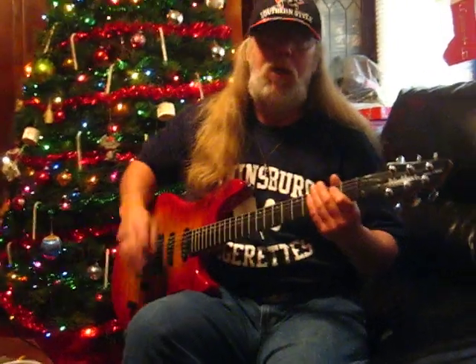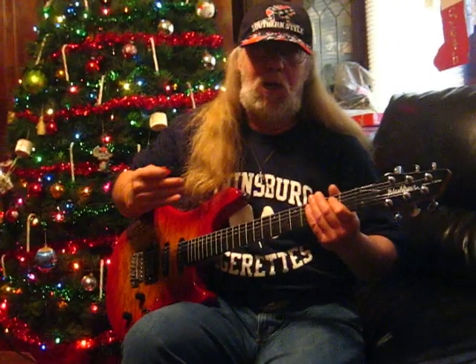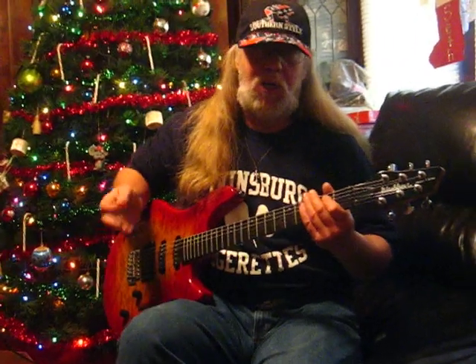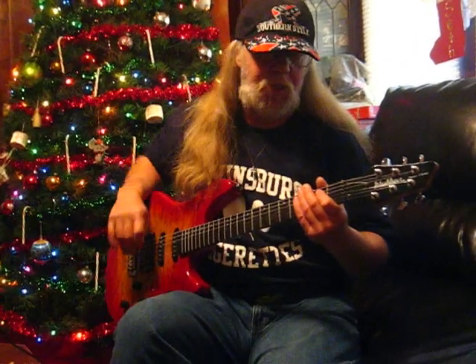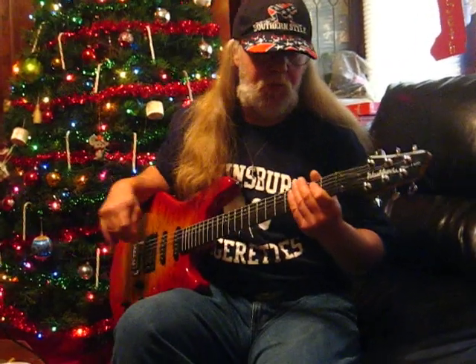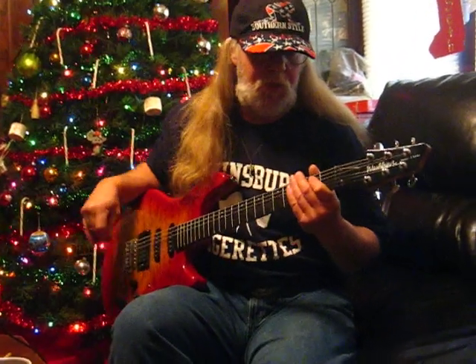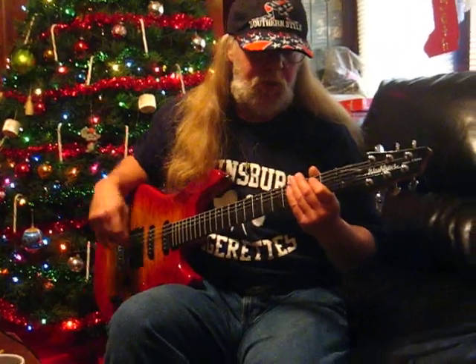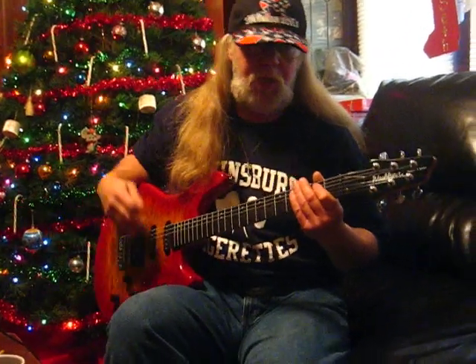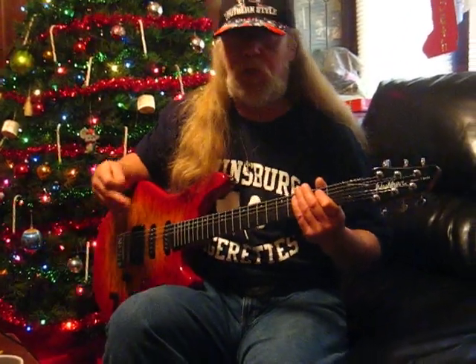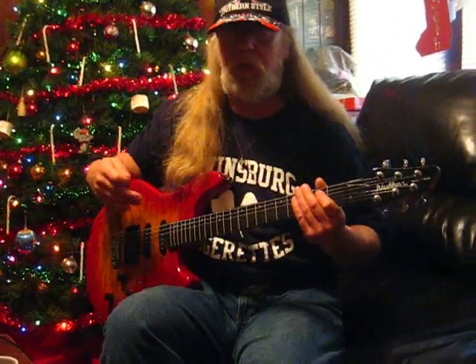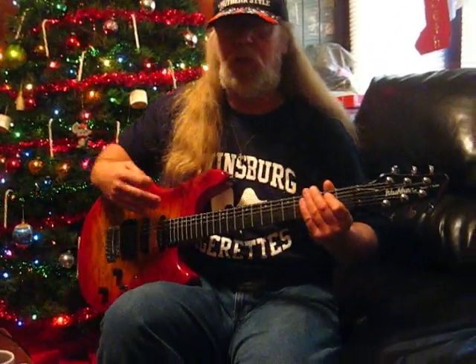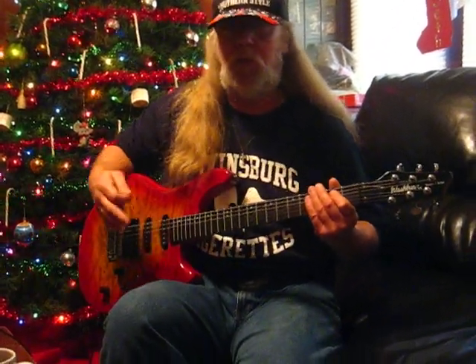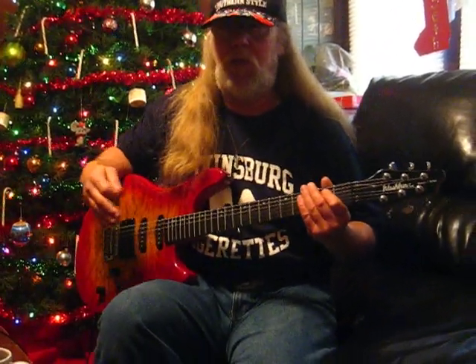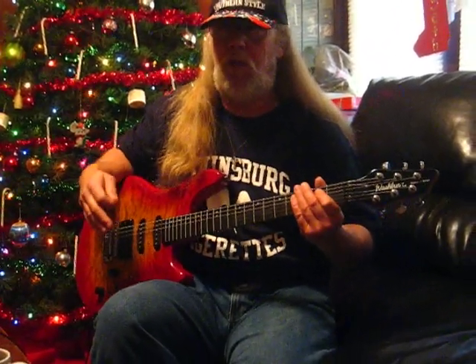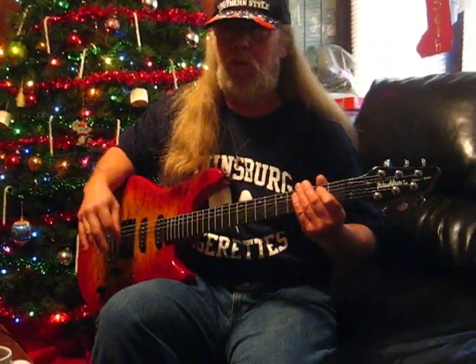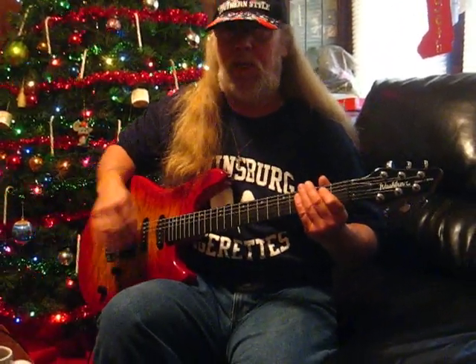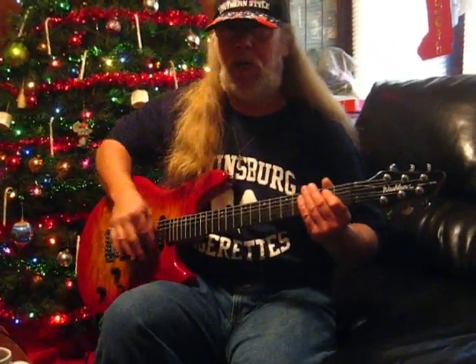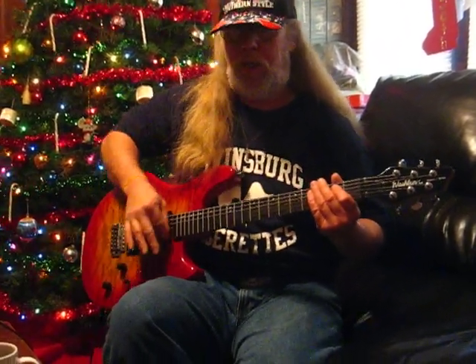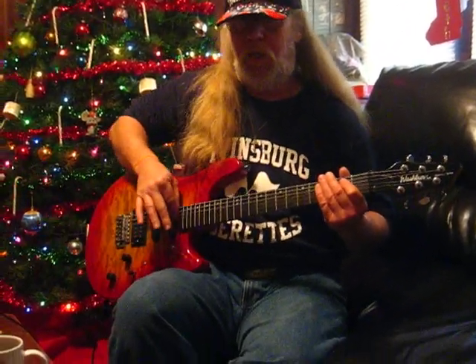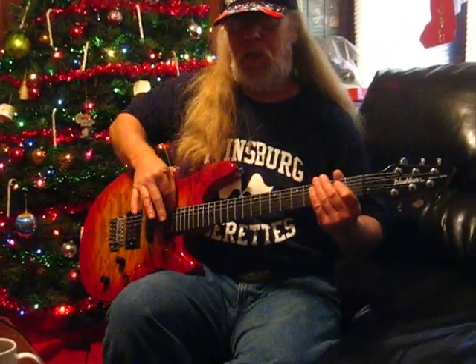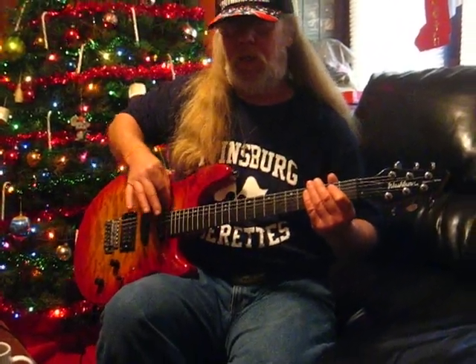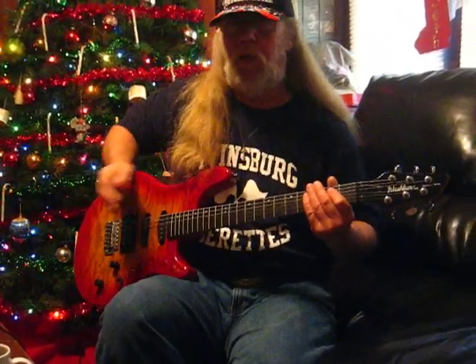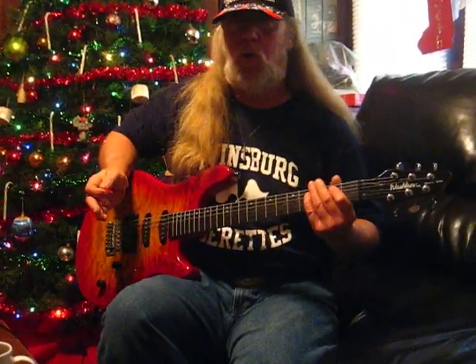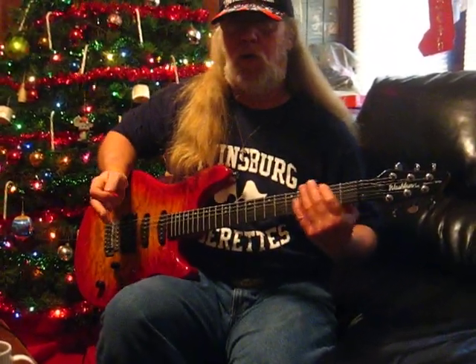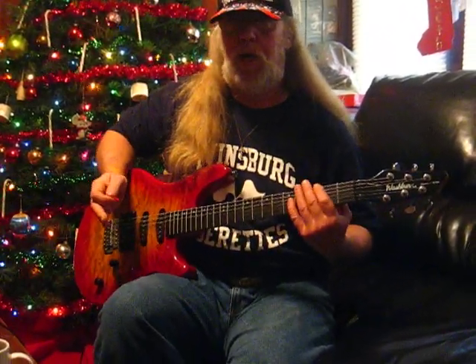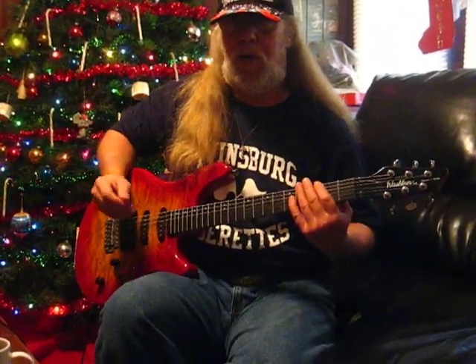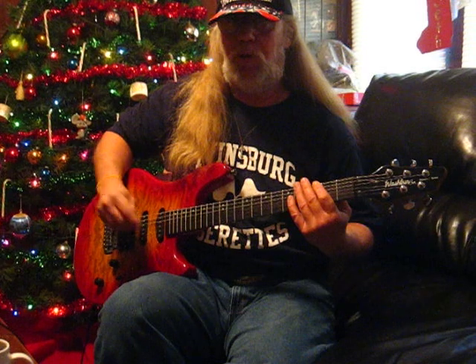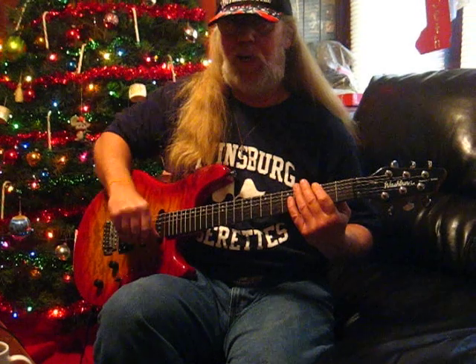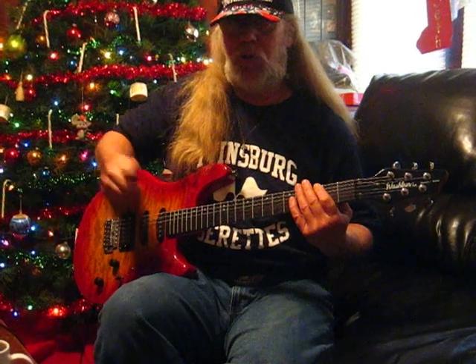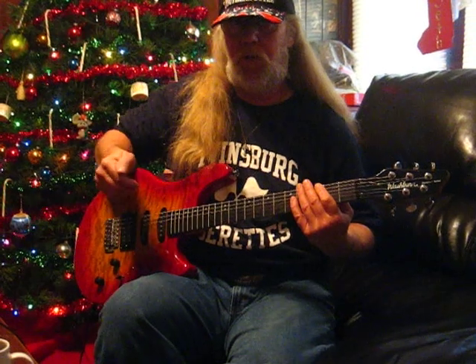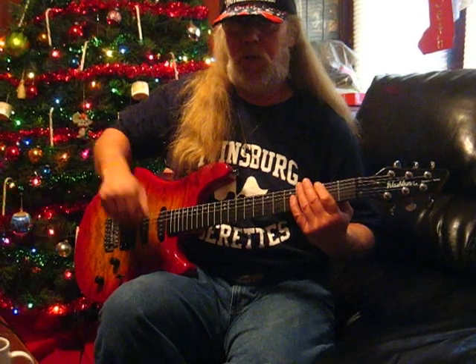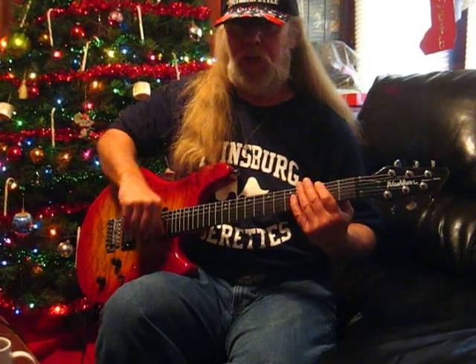Hi, my name is Kevin. Today I'm going to show you the importance of a pick drag, or a nail drag, using a thumb drag.